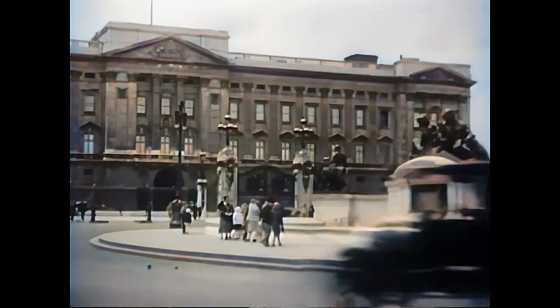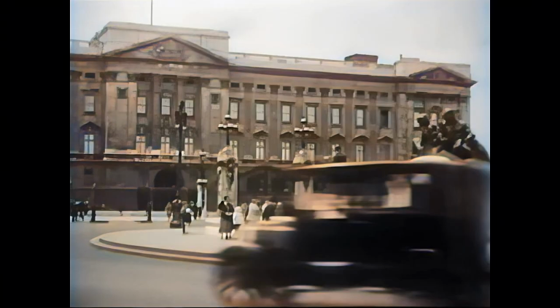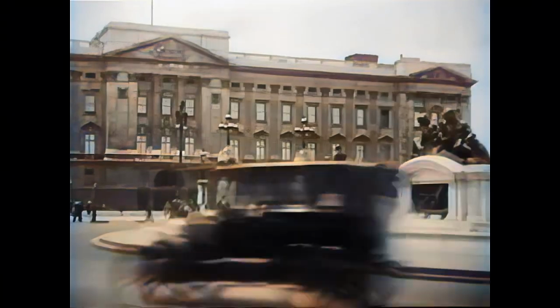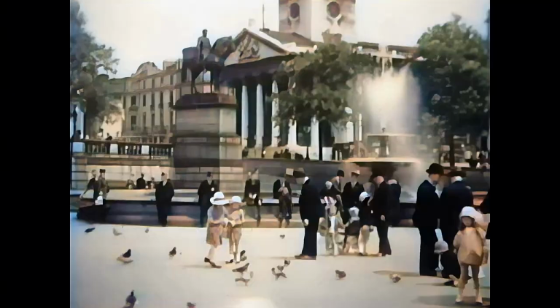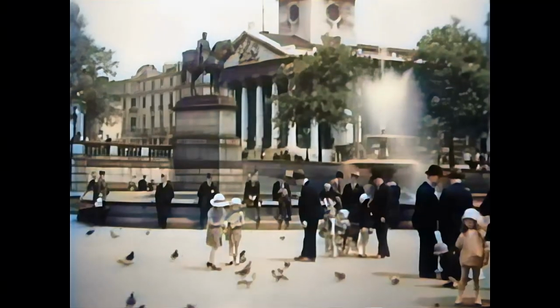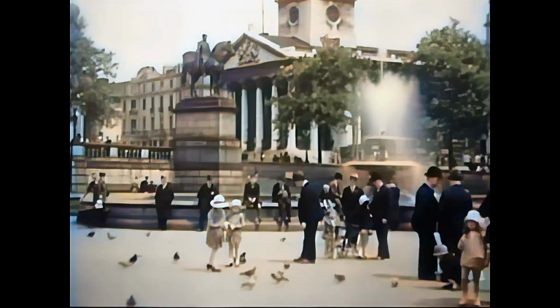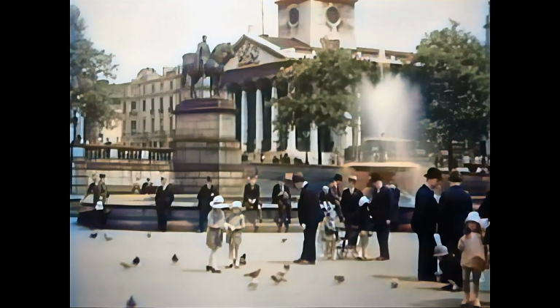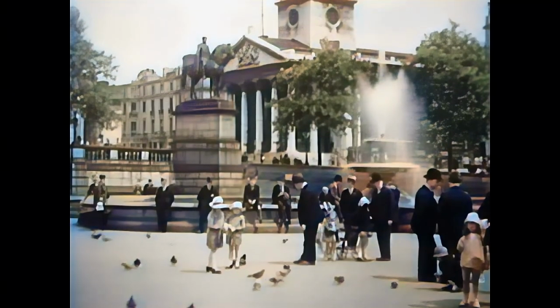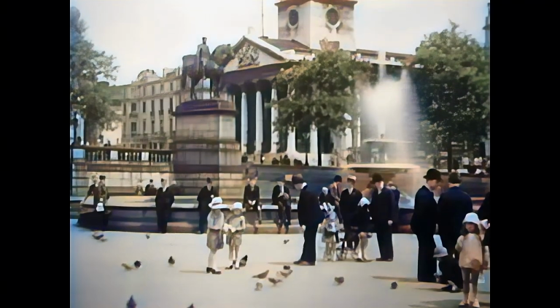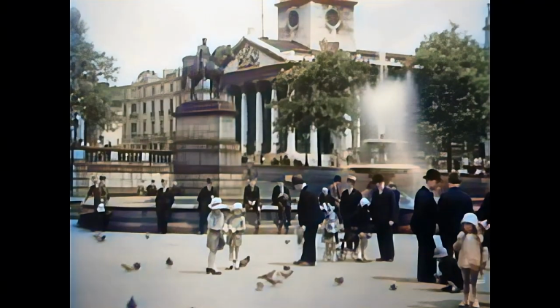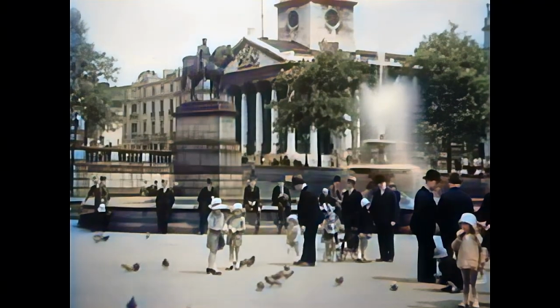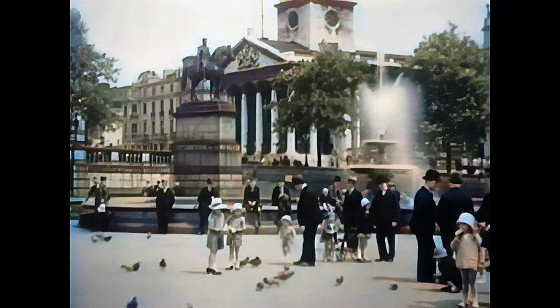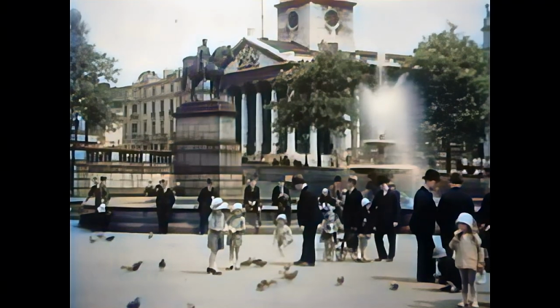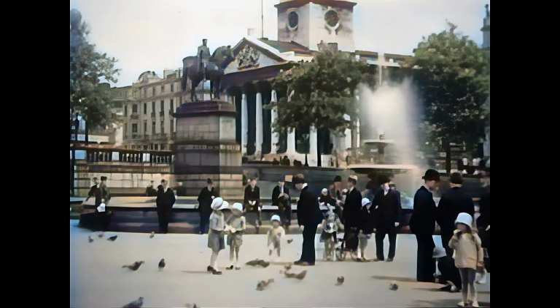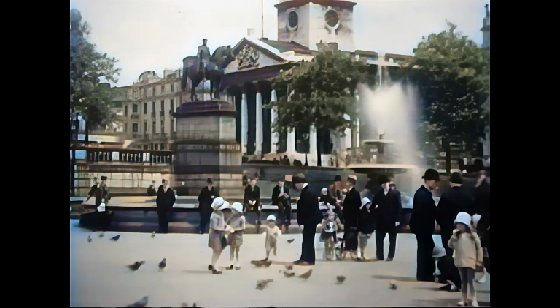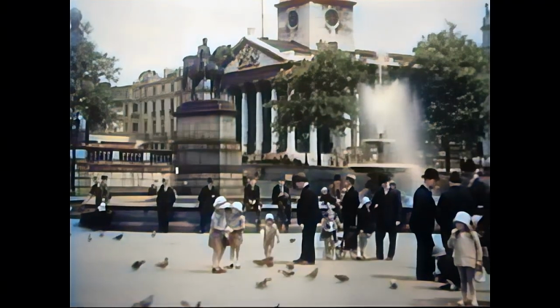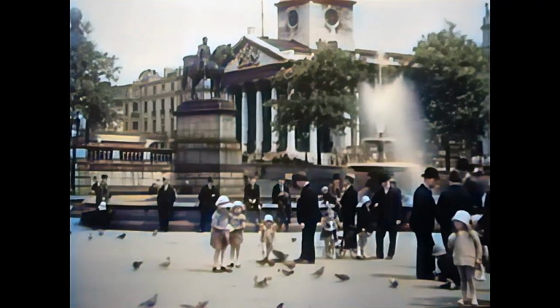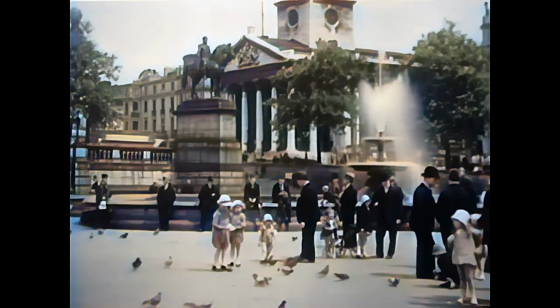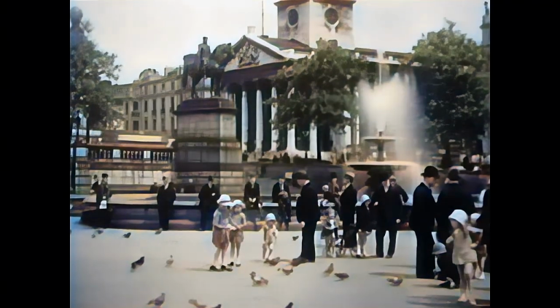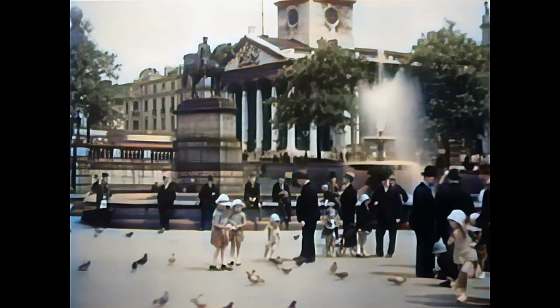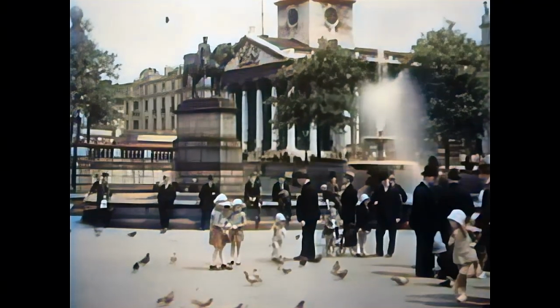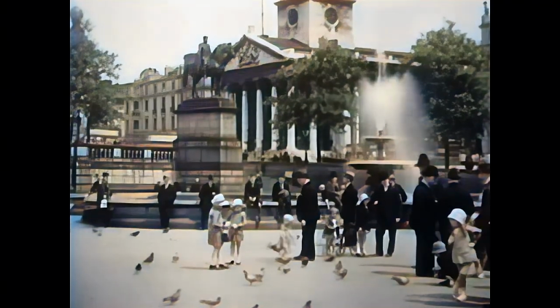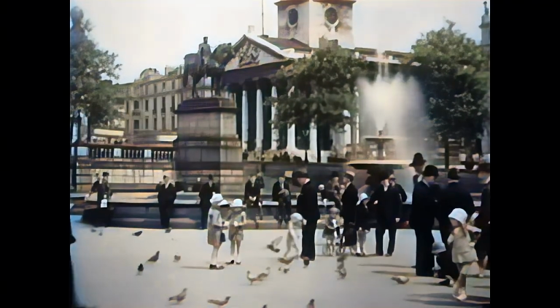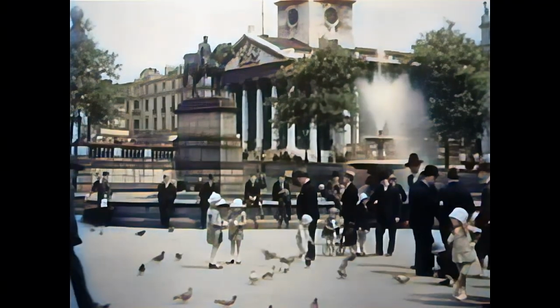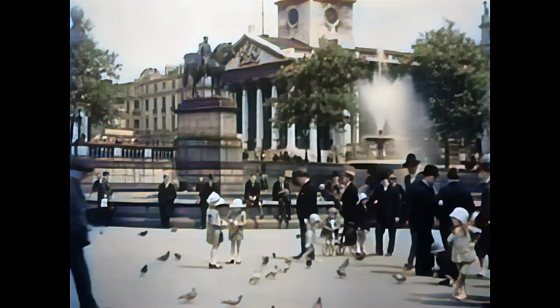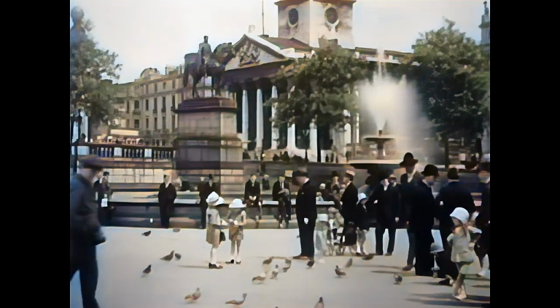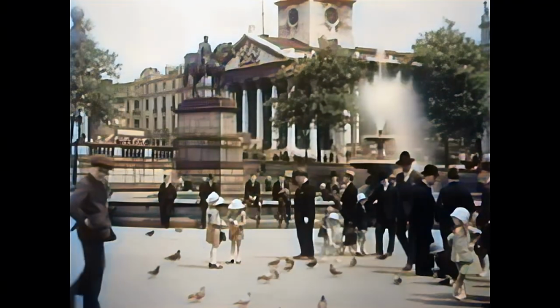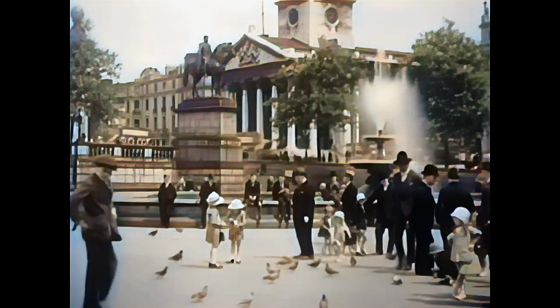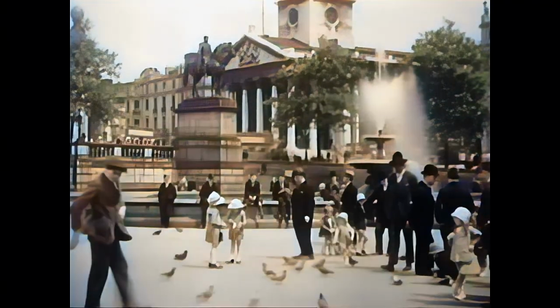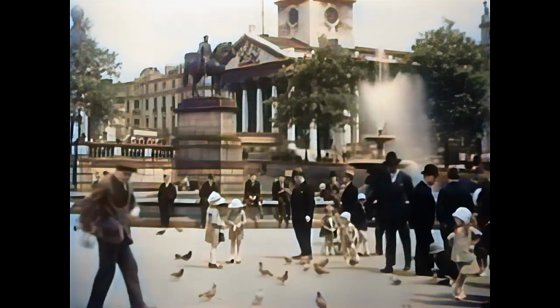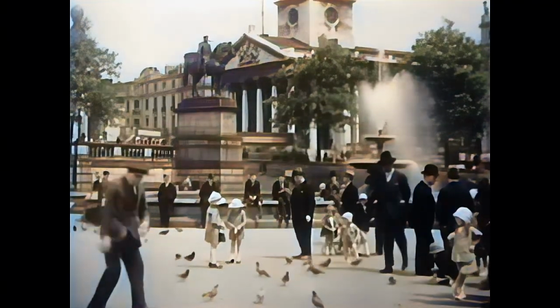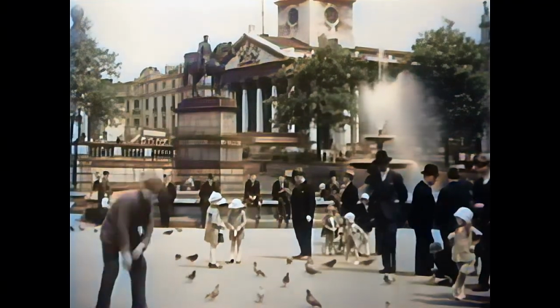This is another great film about London, nearly a century ago in 1928.